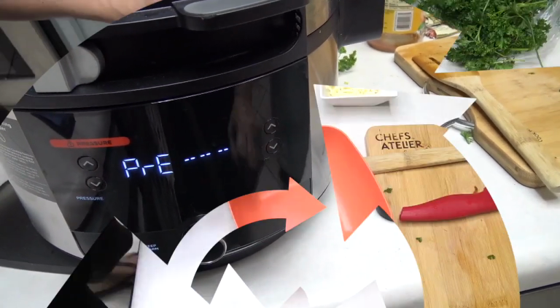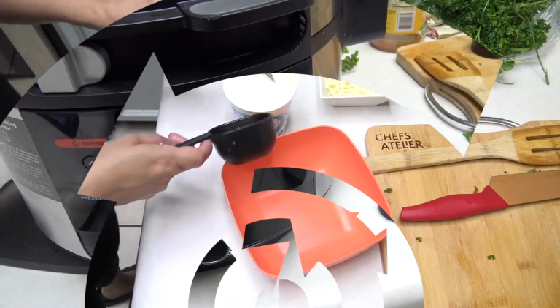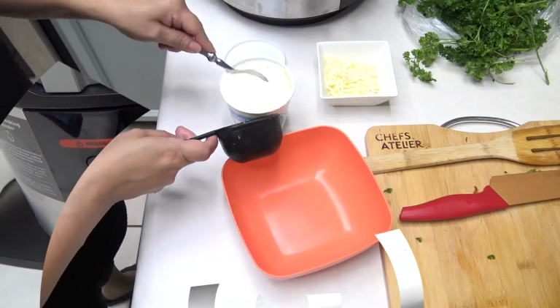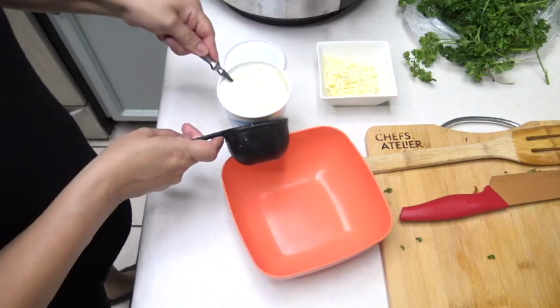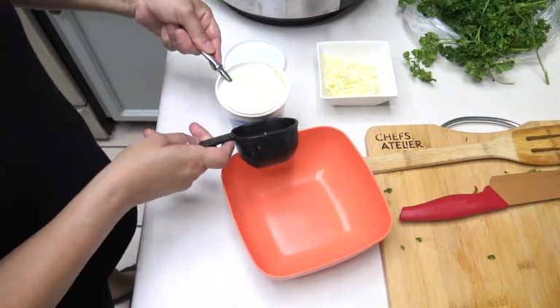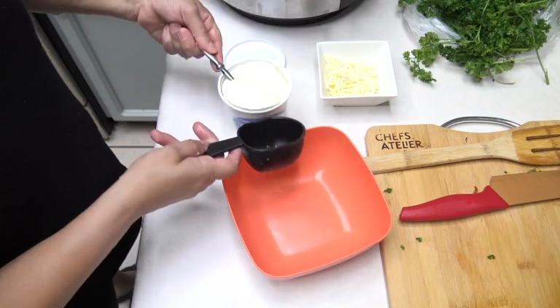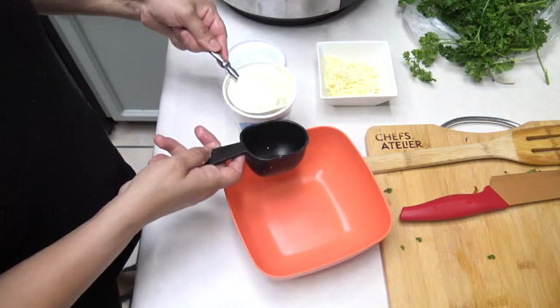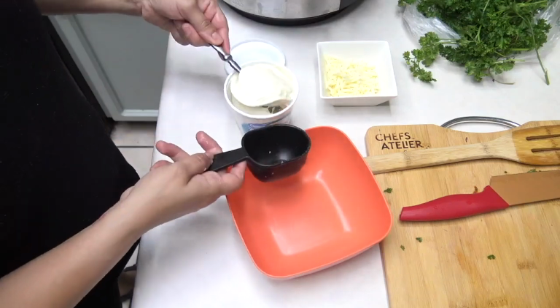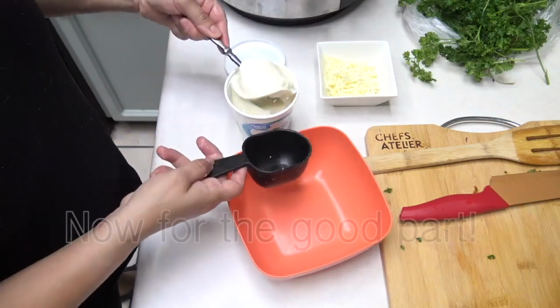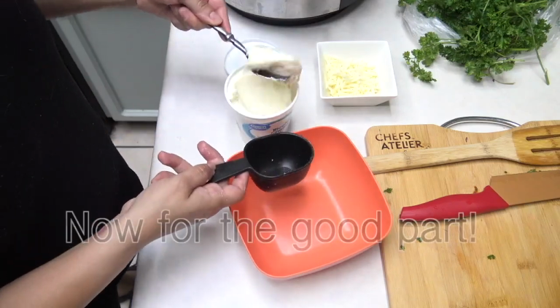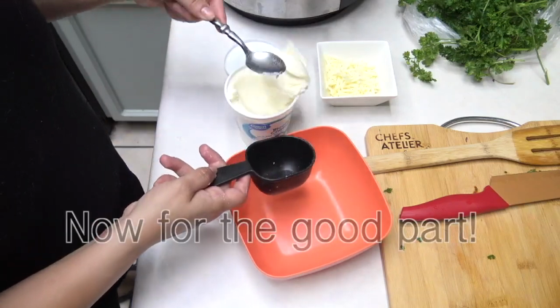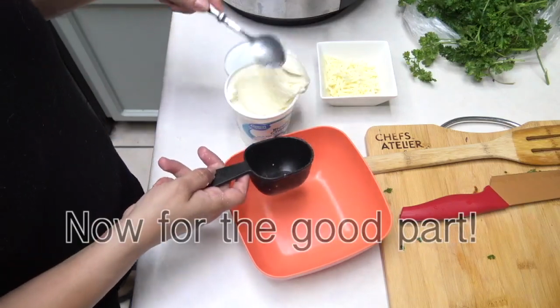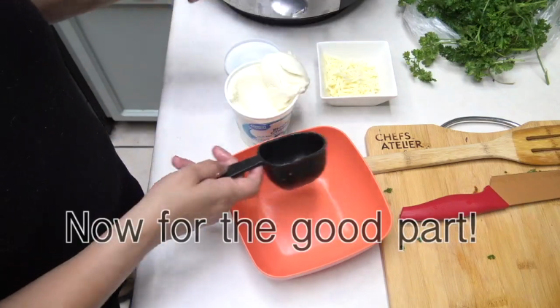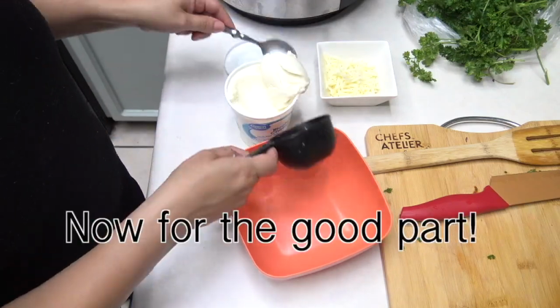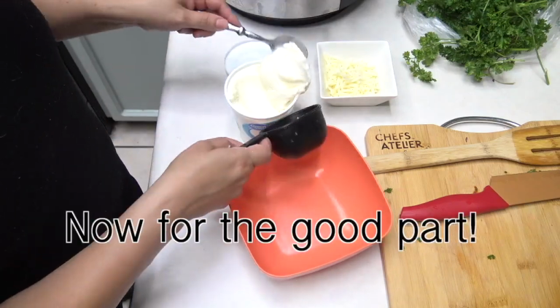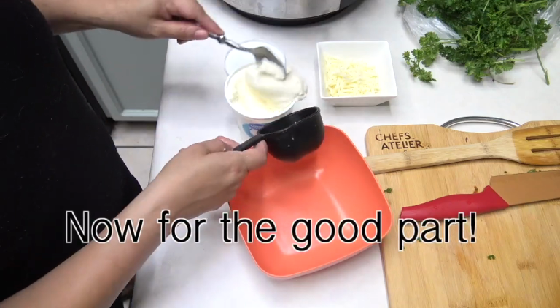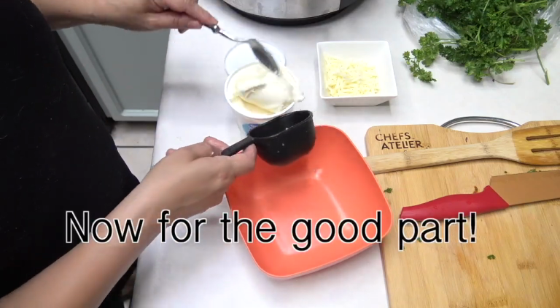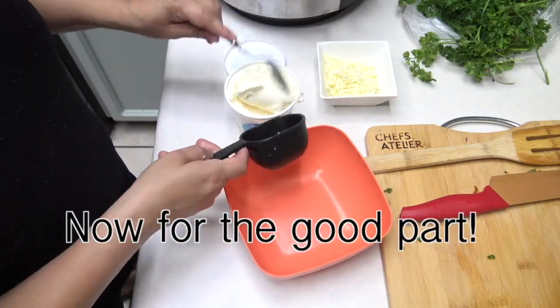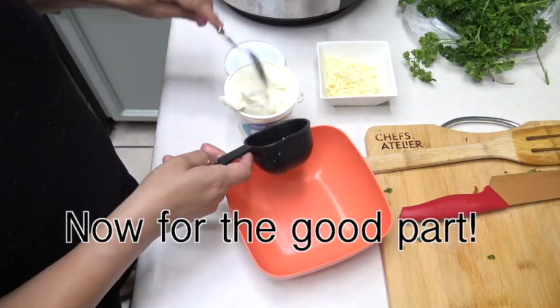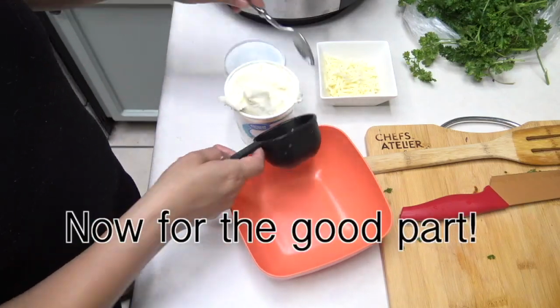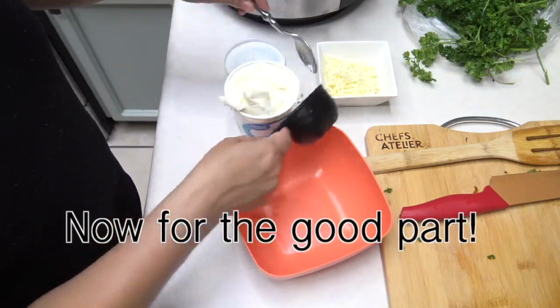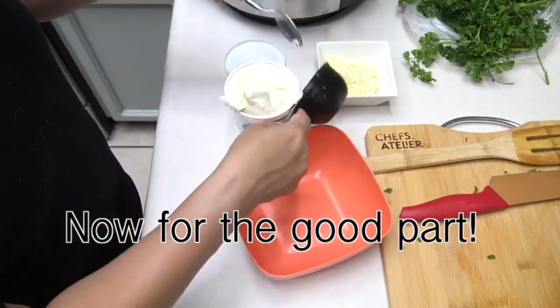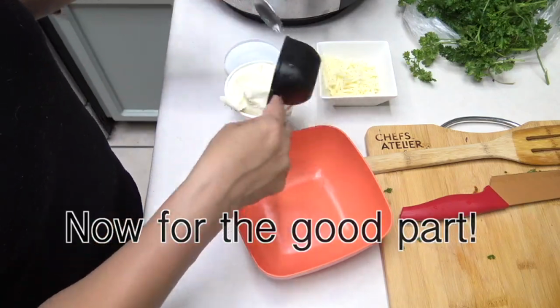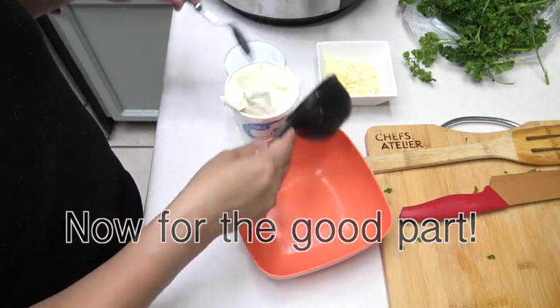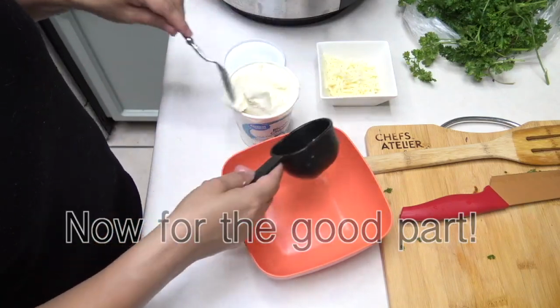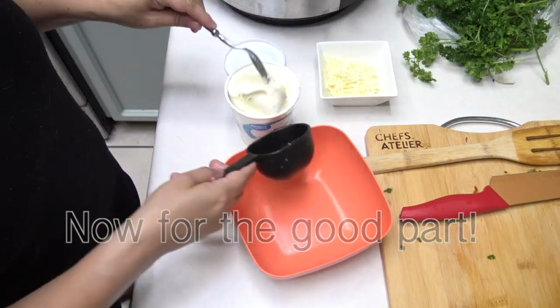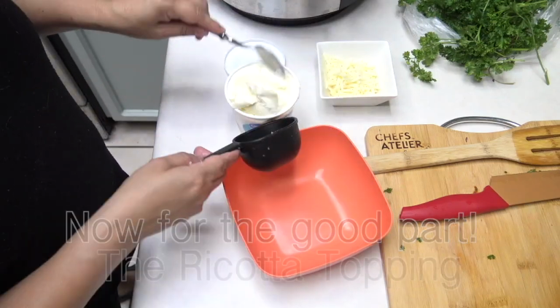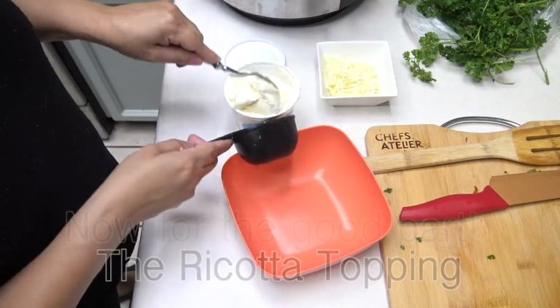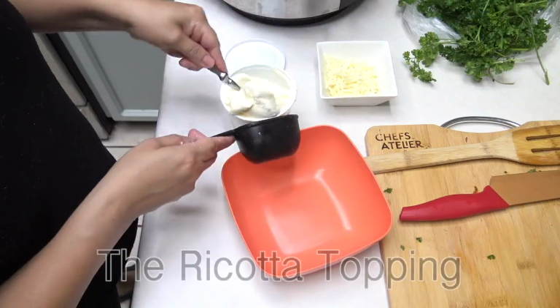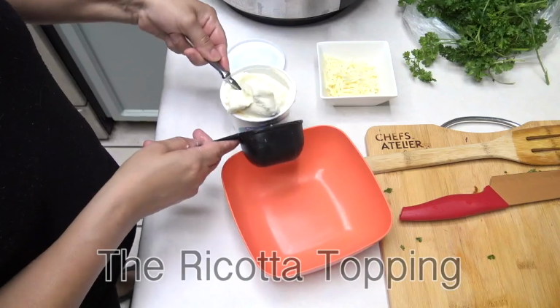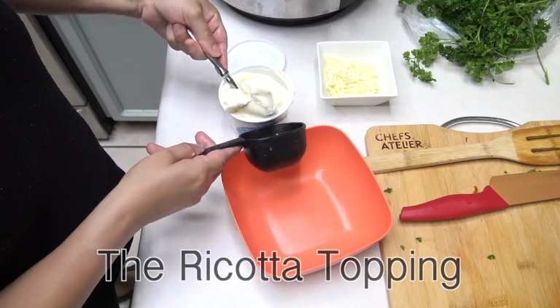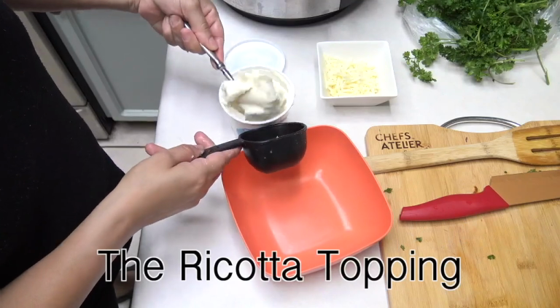What is lasagna without all of the cheesy goodness? Well, don't worry — we have that covered.